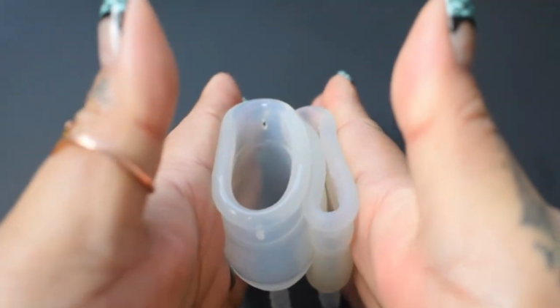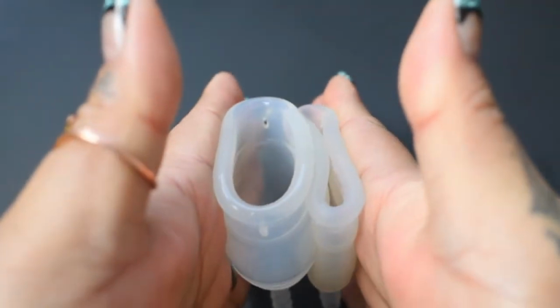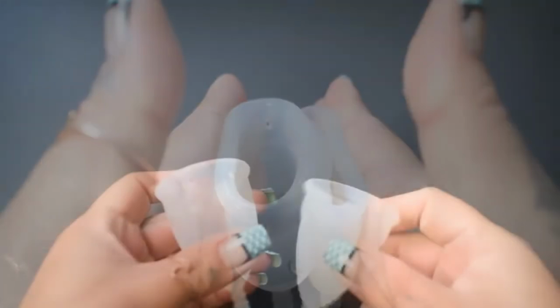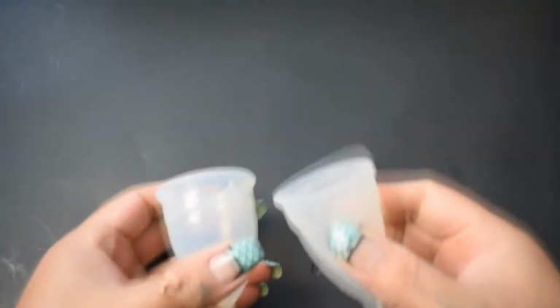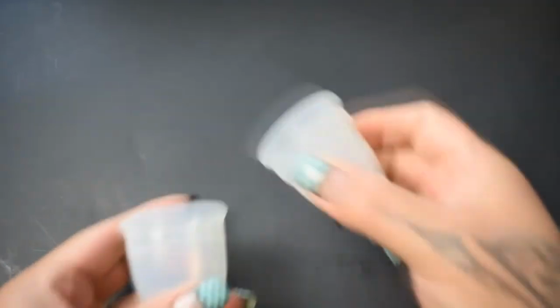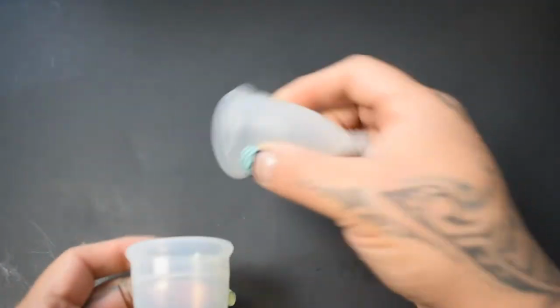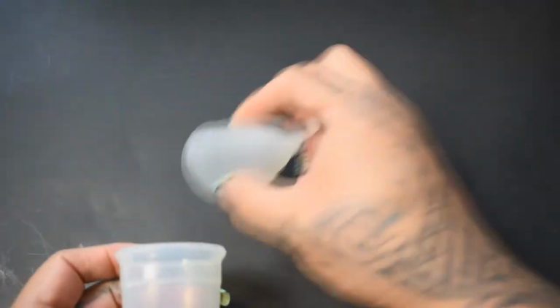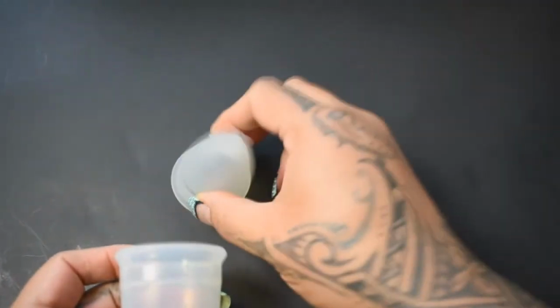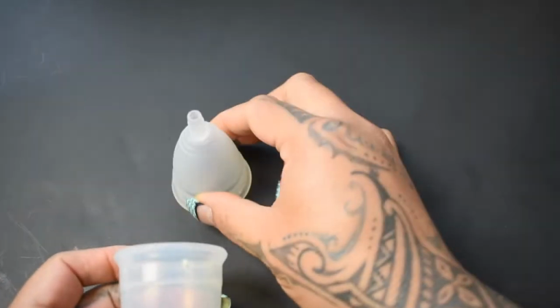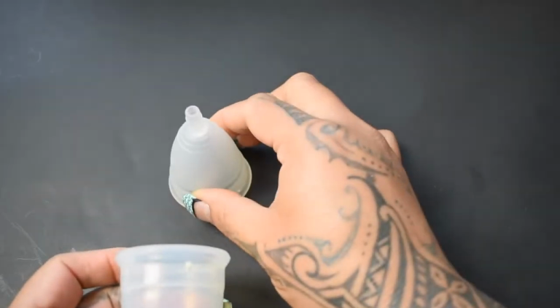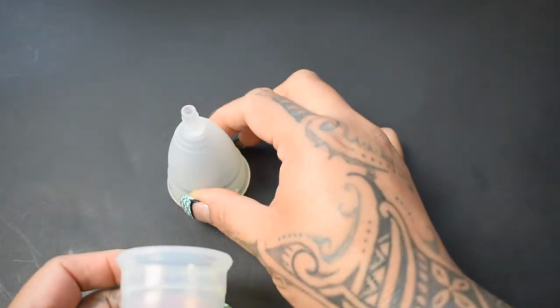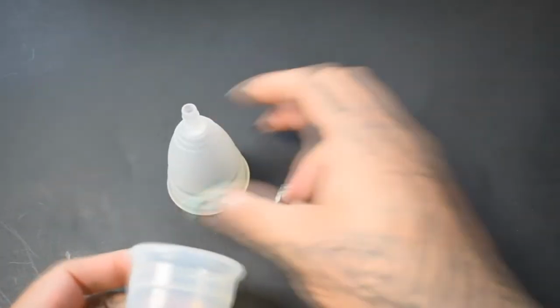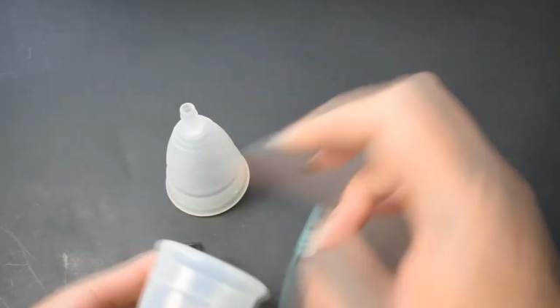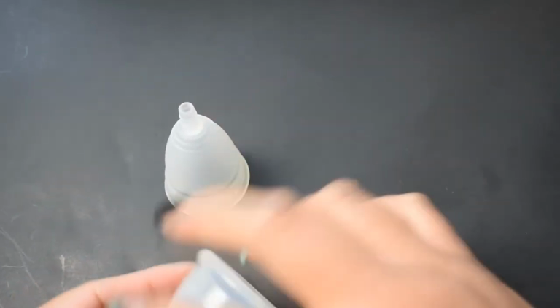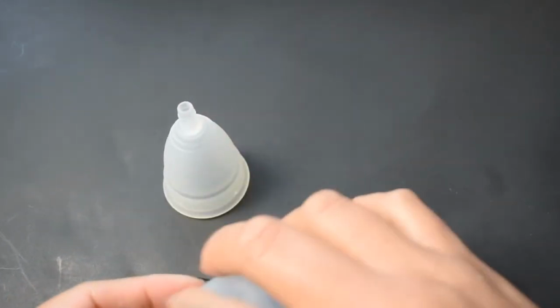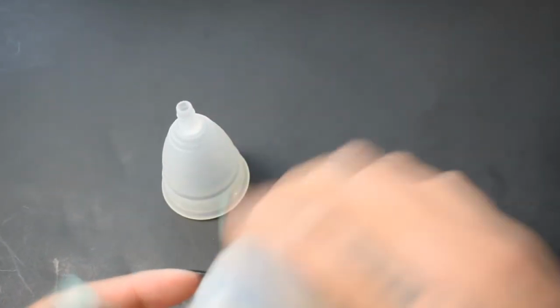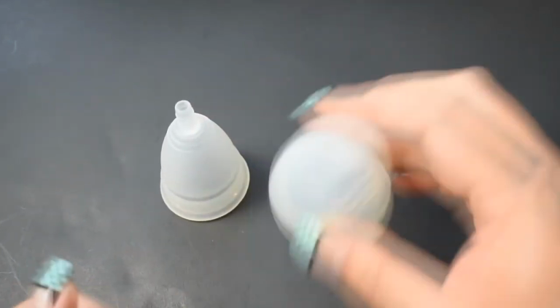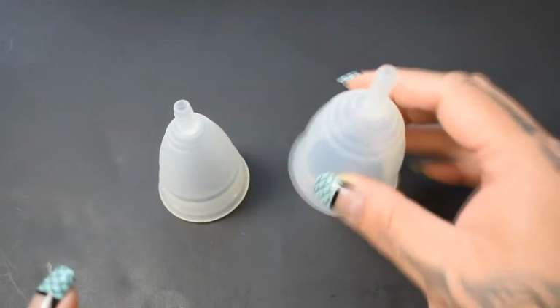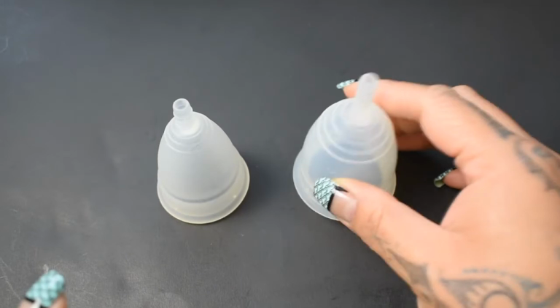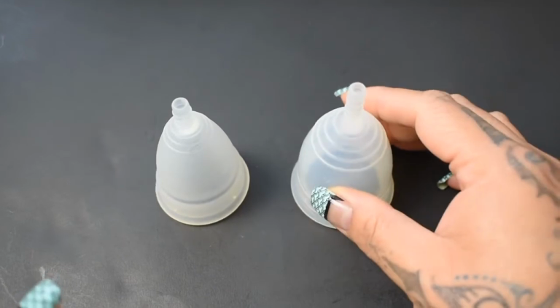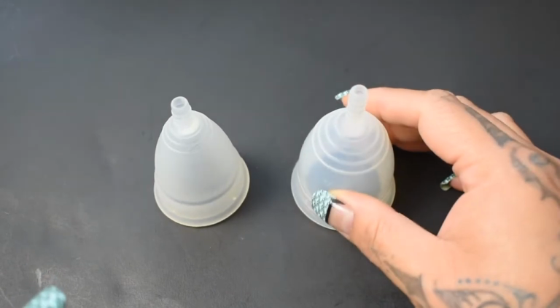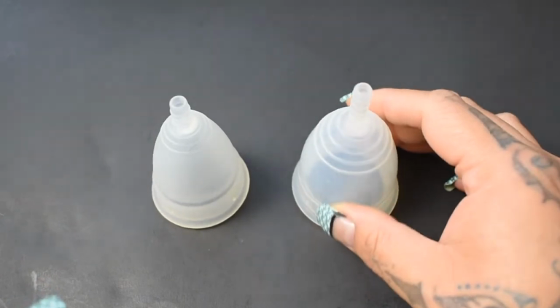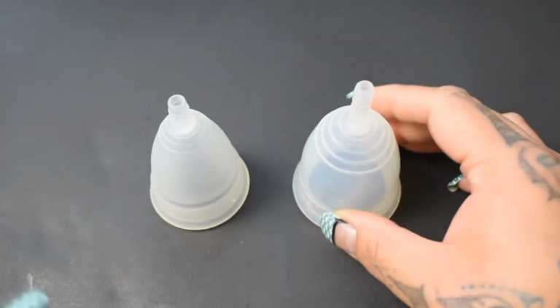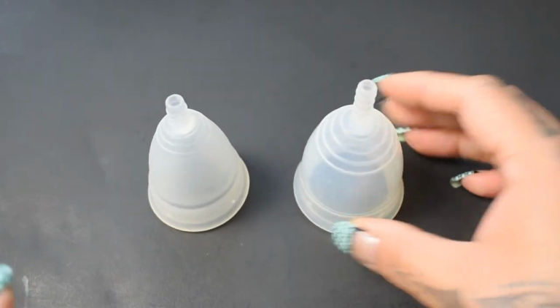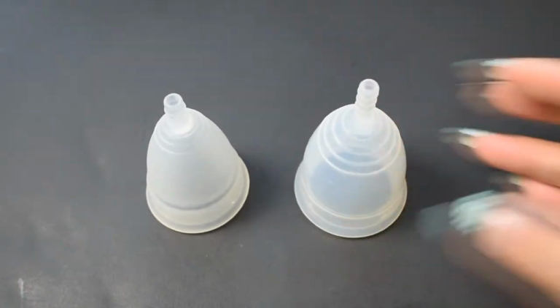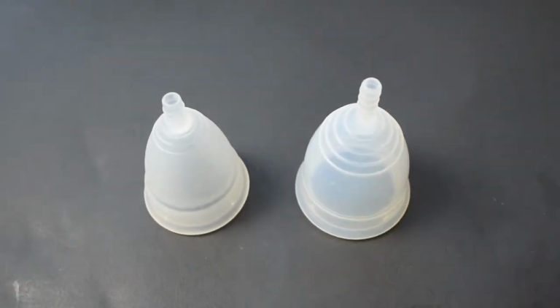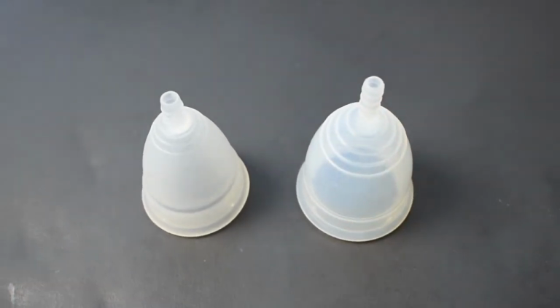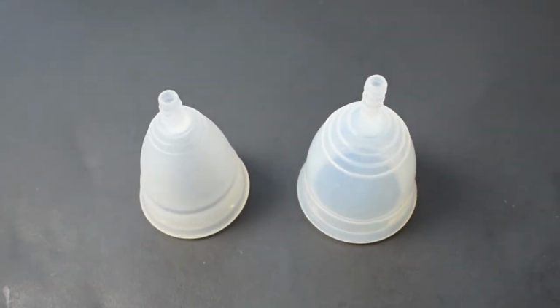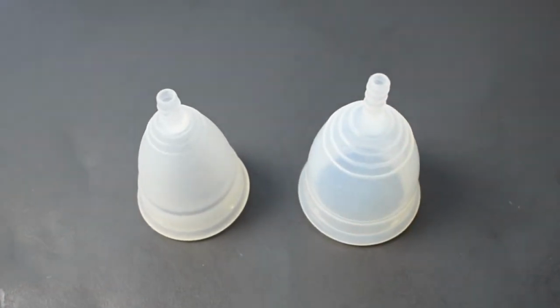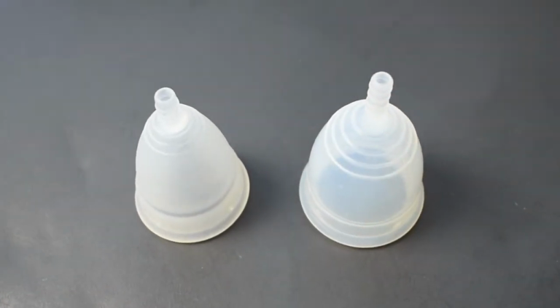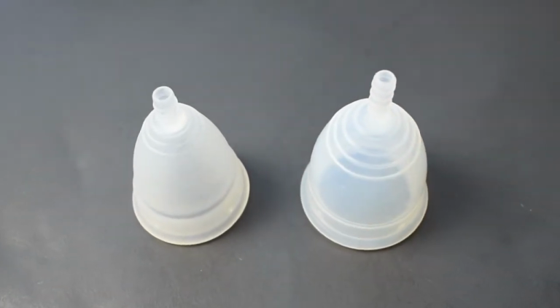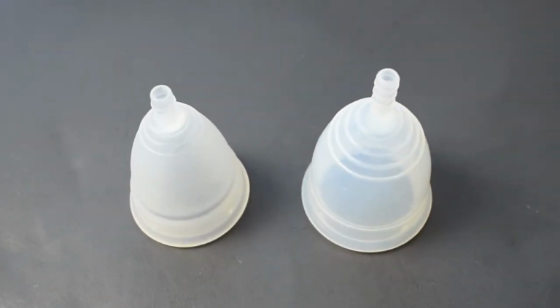And that was the small Diva Cup and the large Yuki in the classic version.